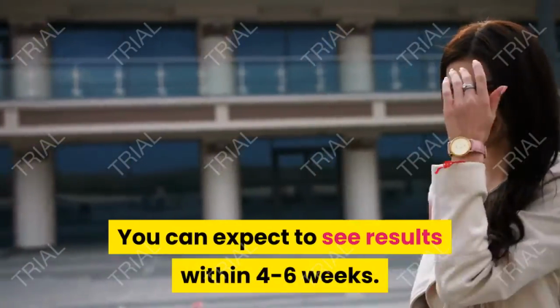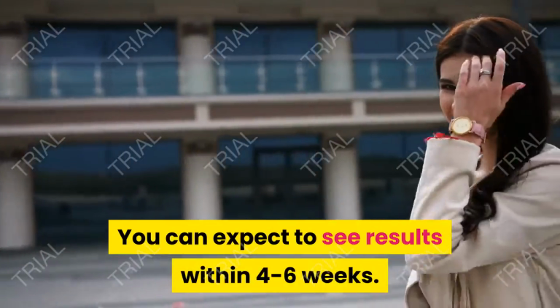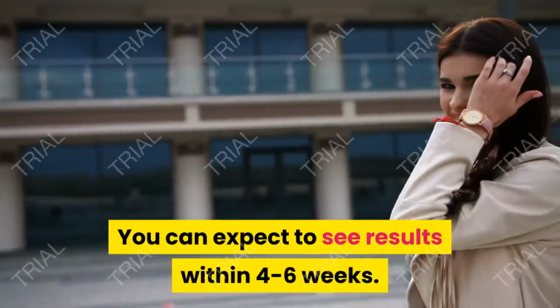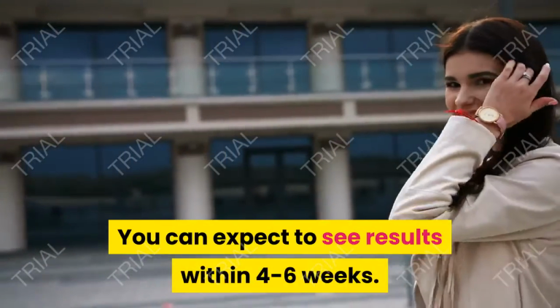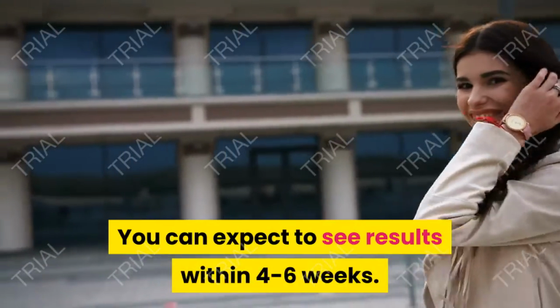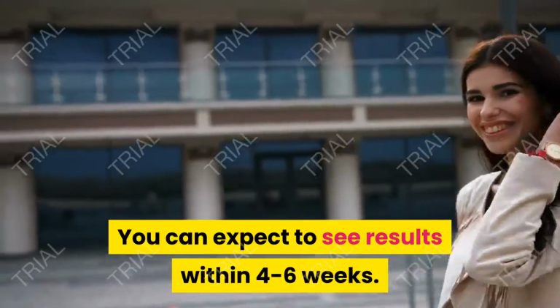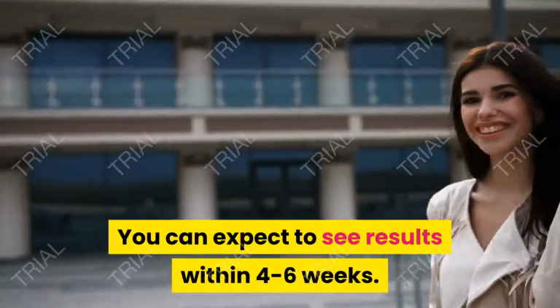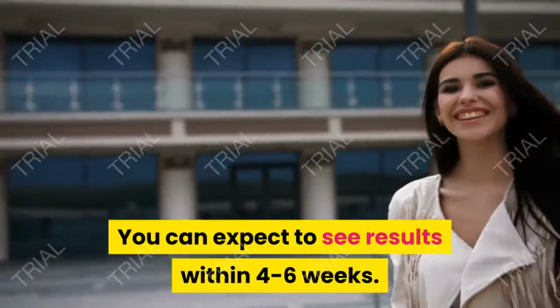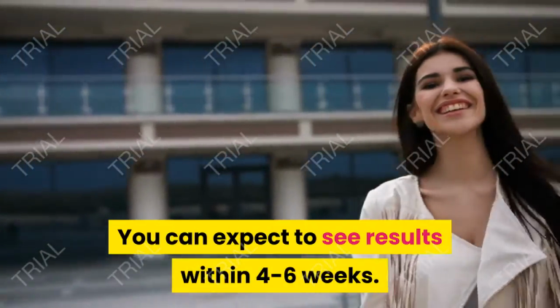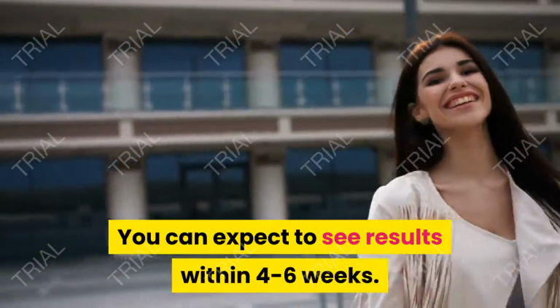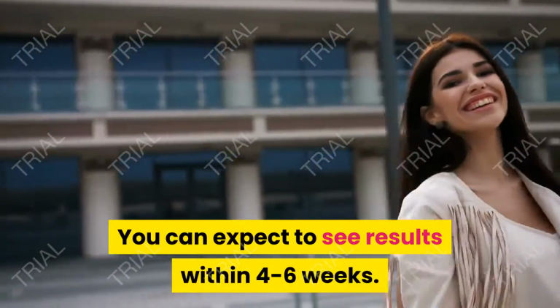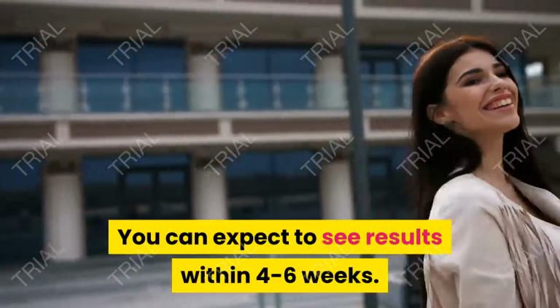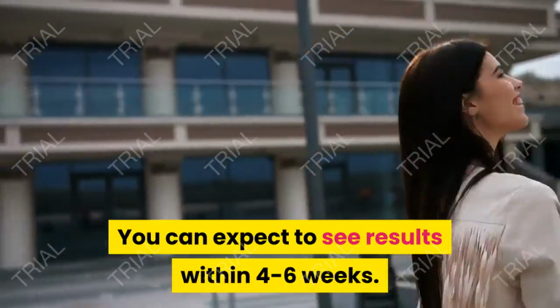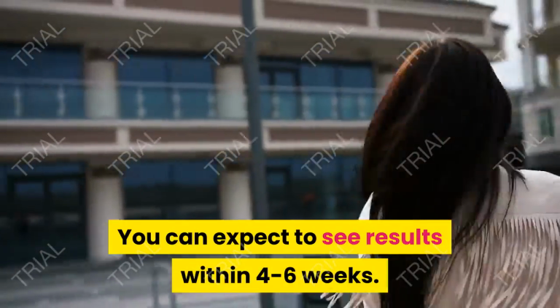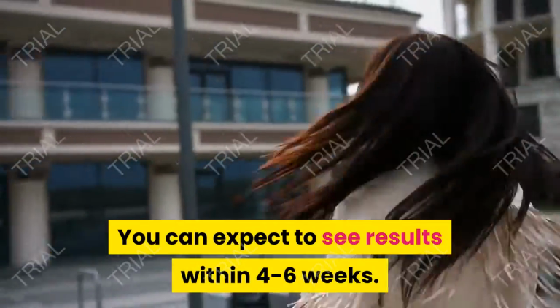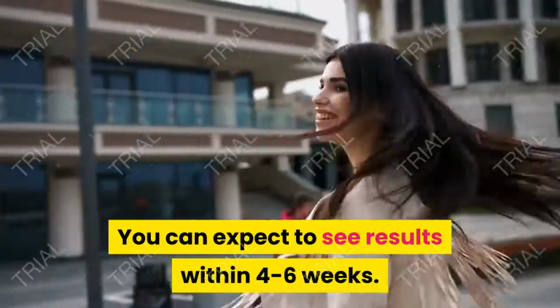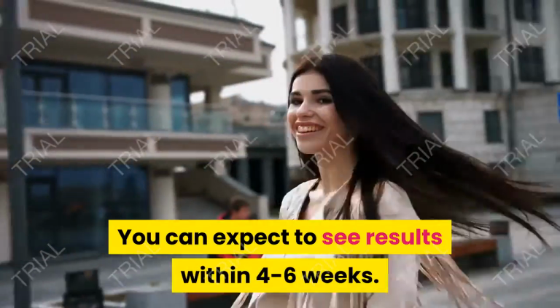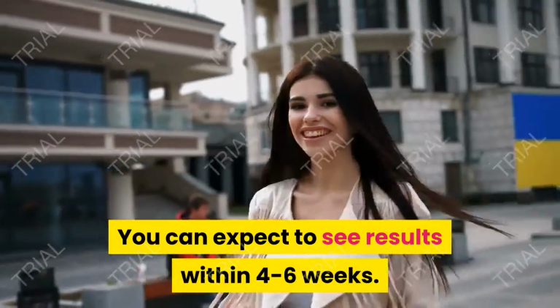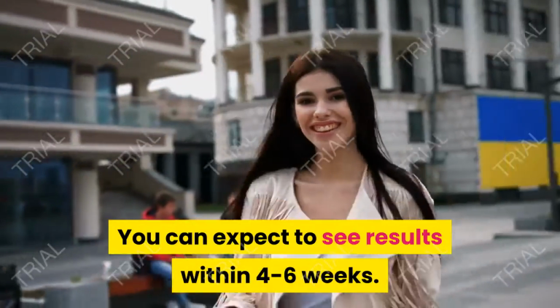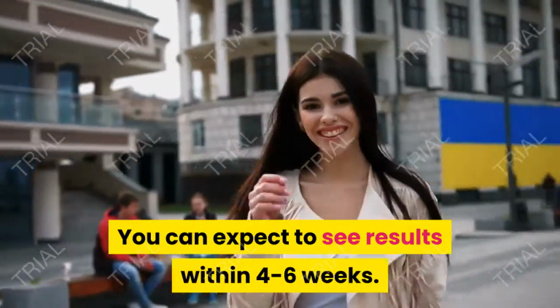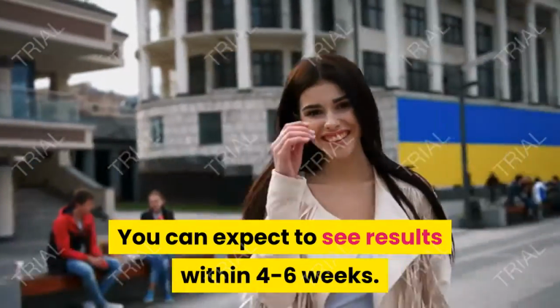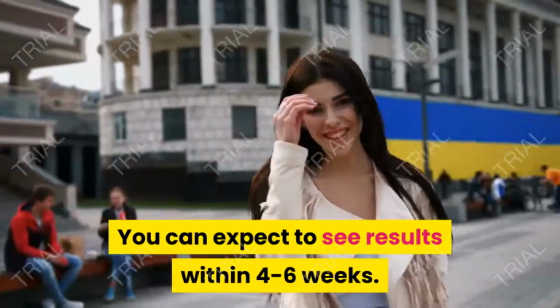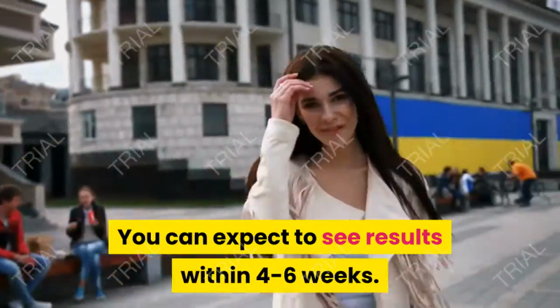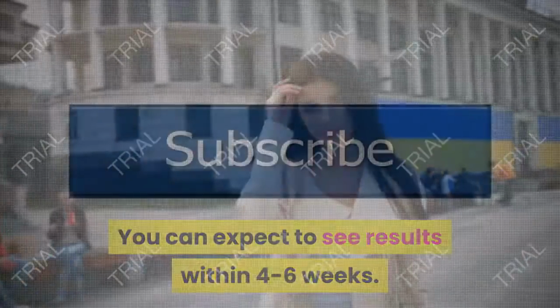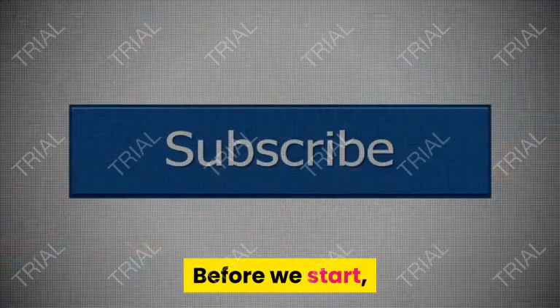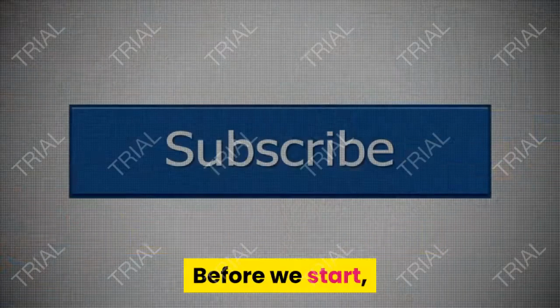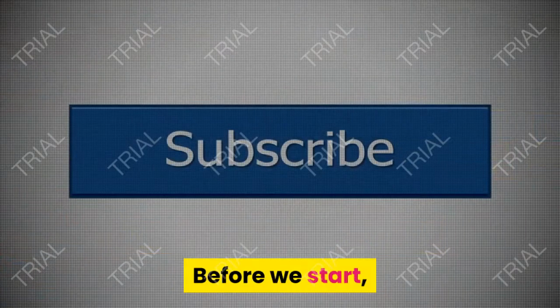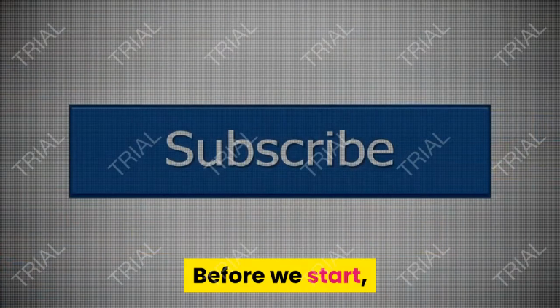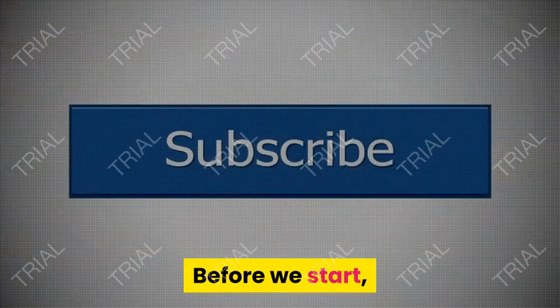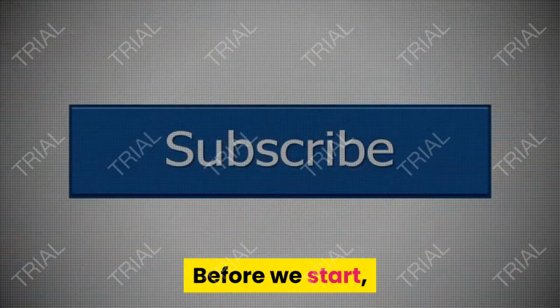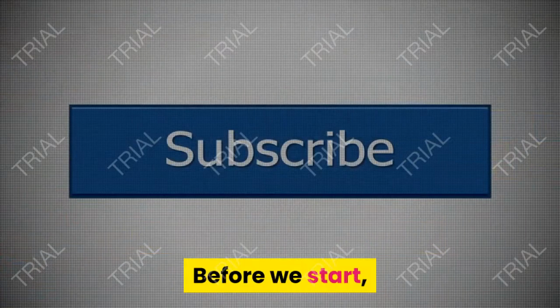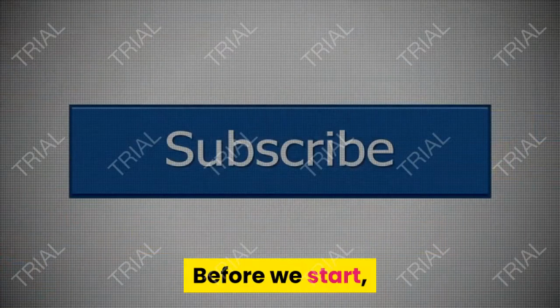You can expect to see results within 4 to 6 weeks.